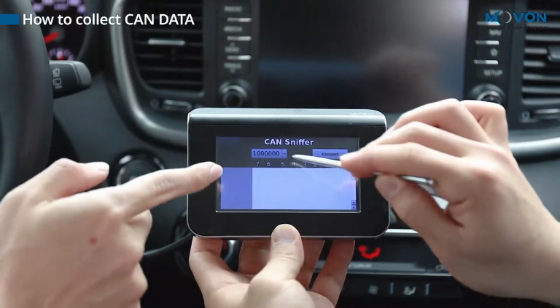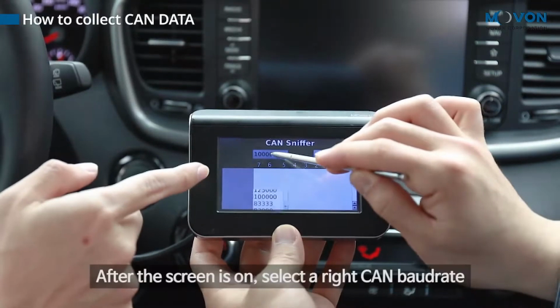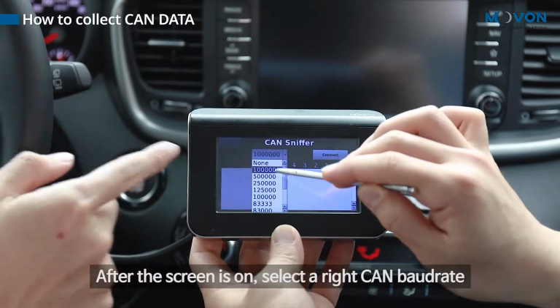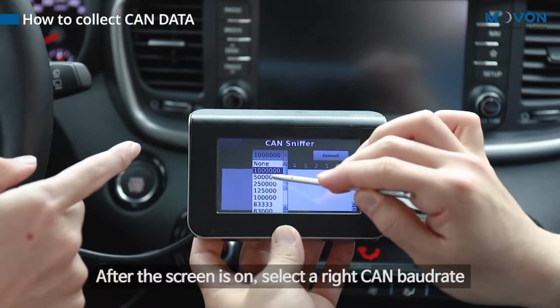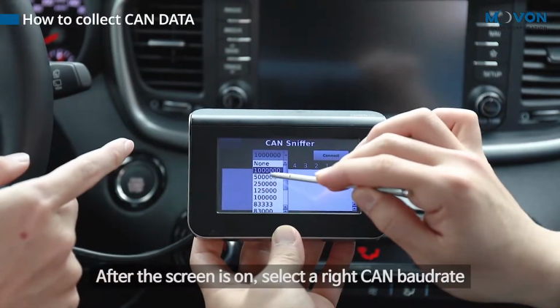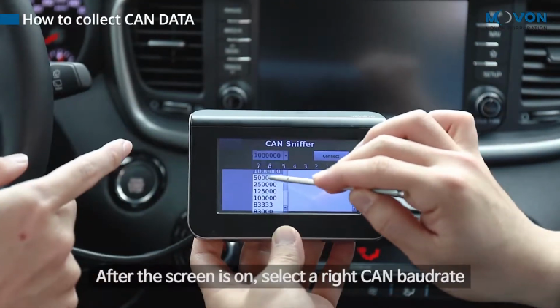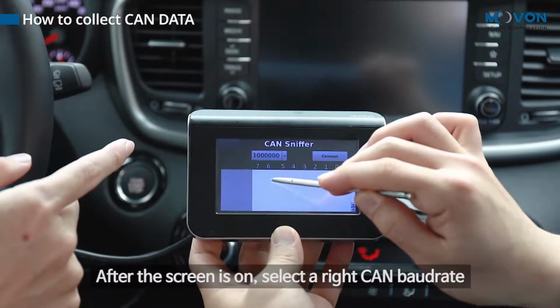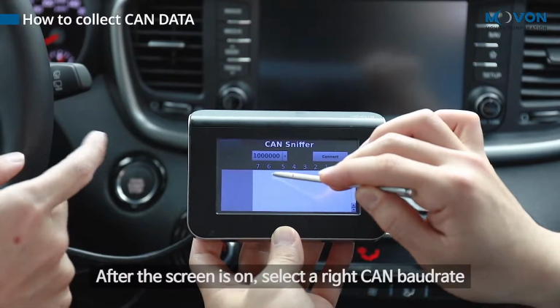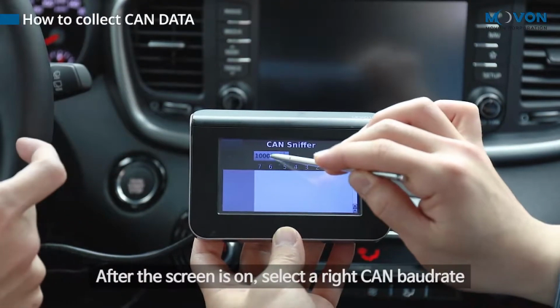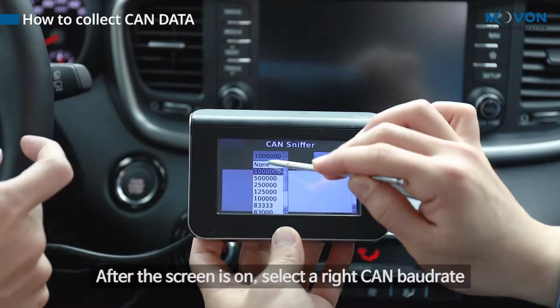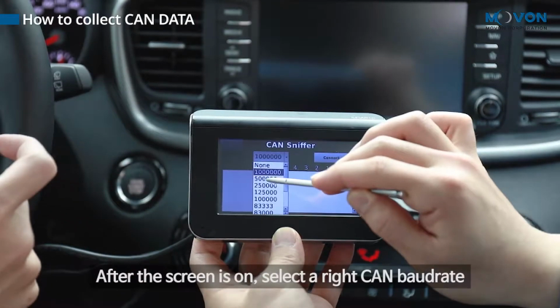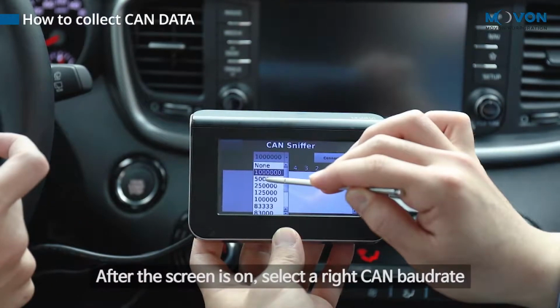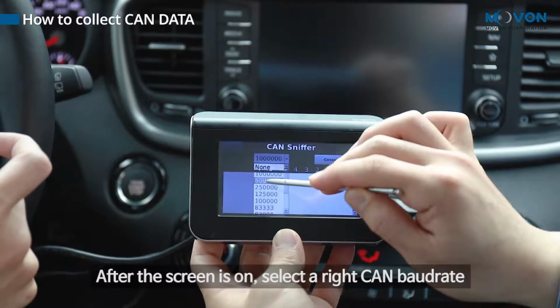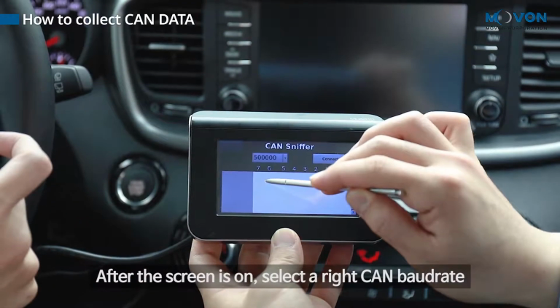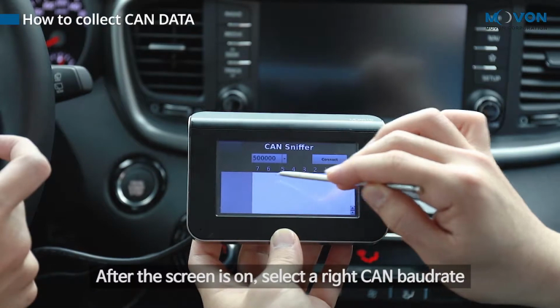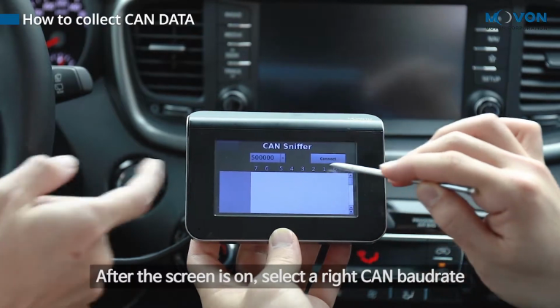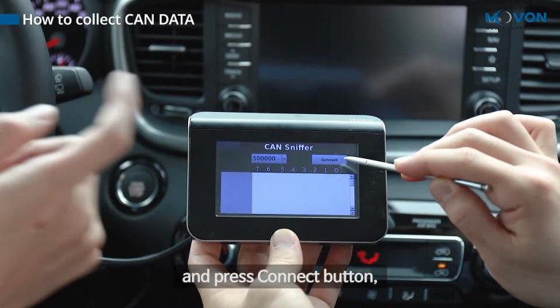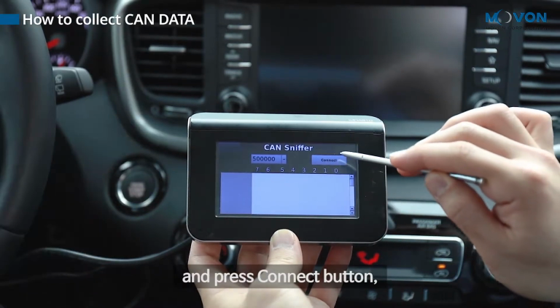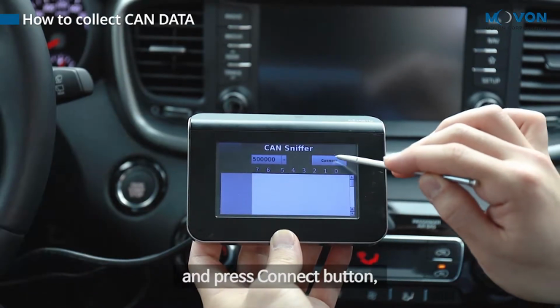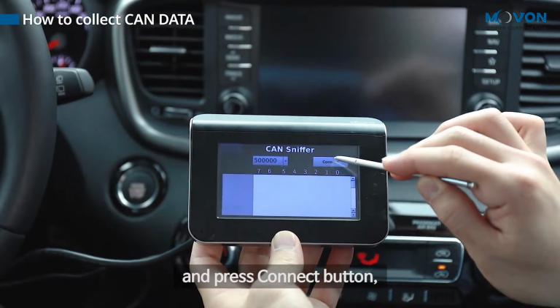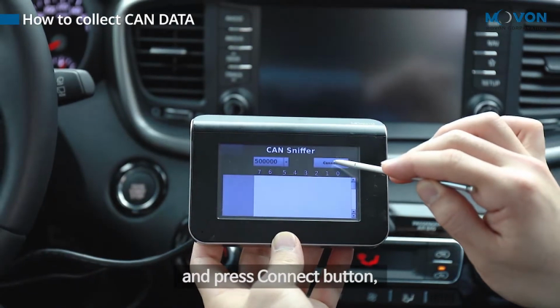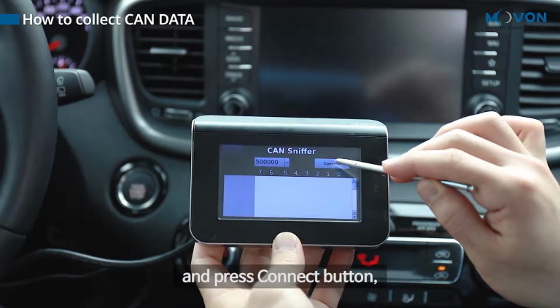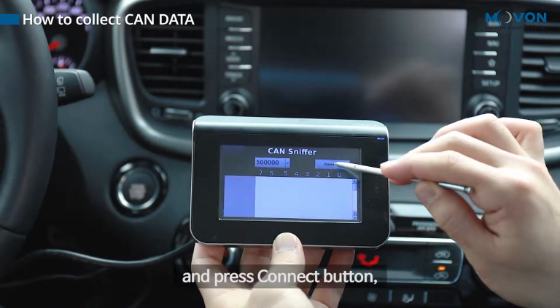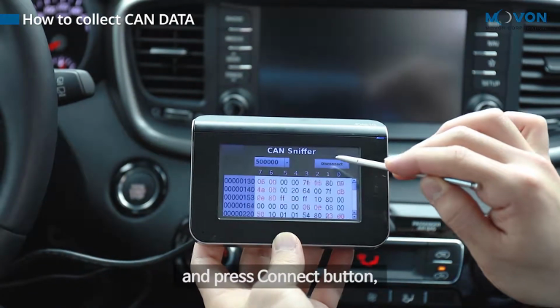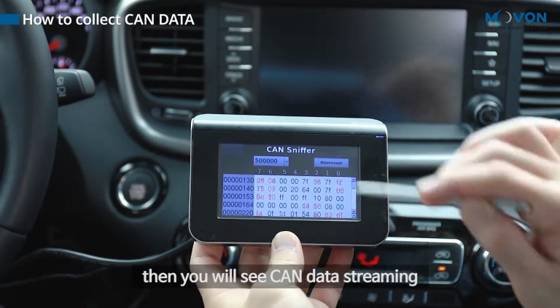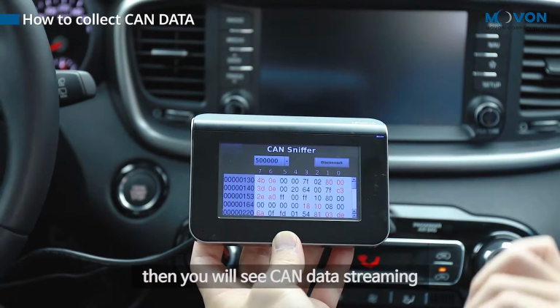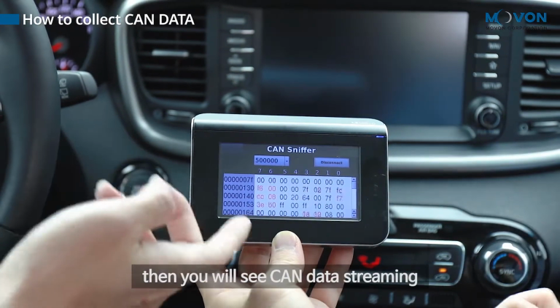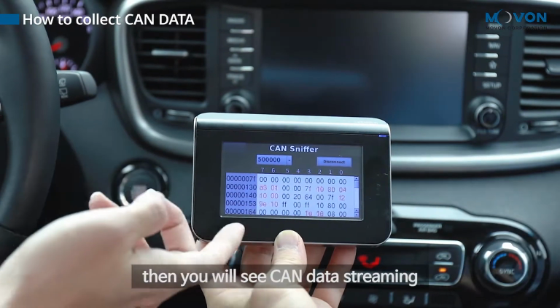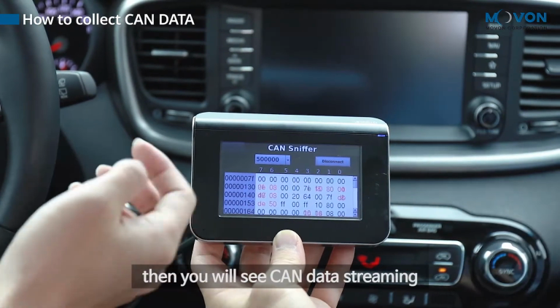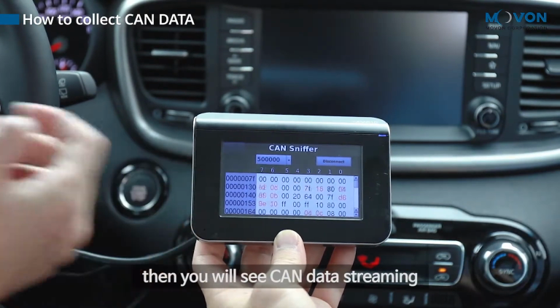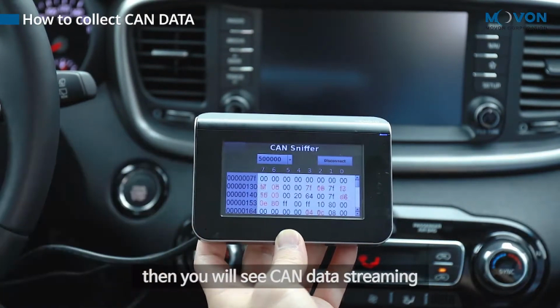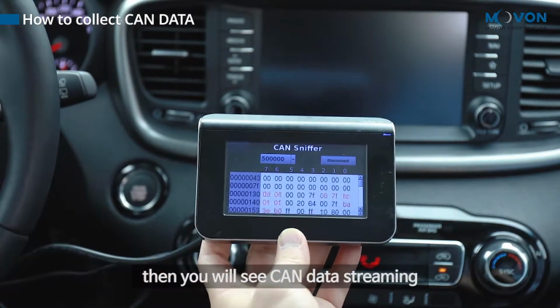After the screen is on, select the right CAN baud rate and press the connect button. Then you will see CAN data streaming.